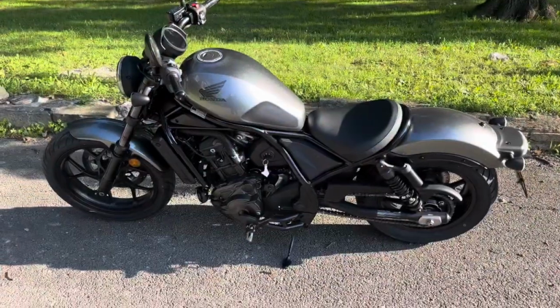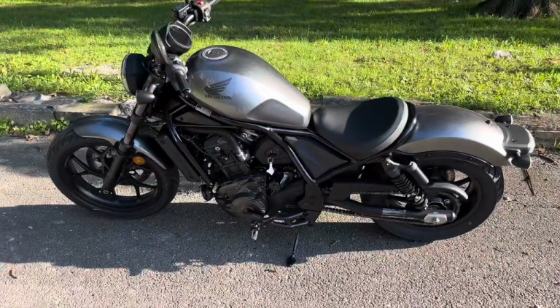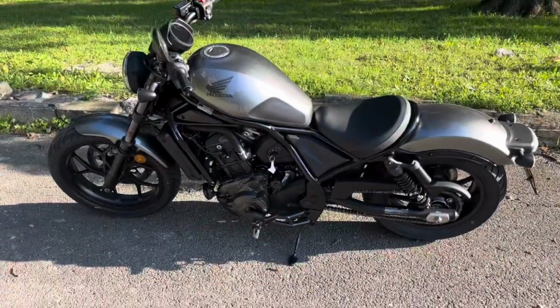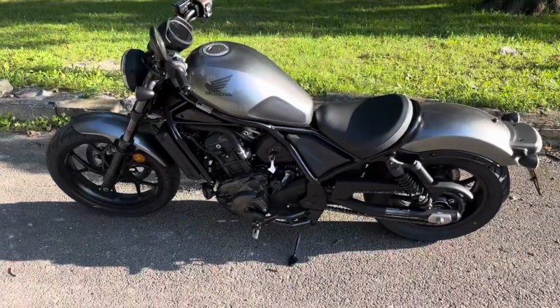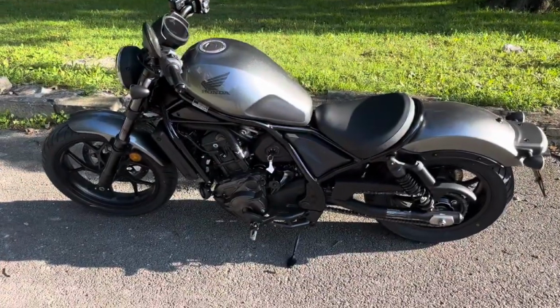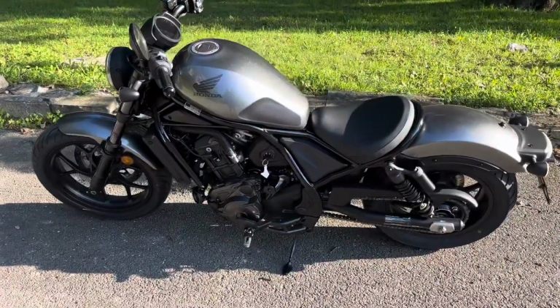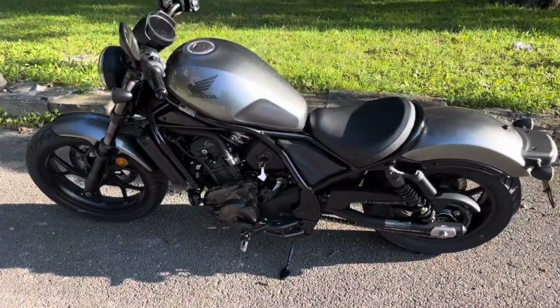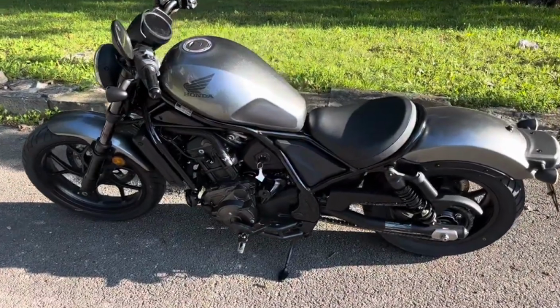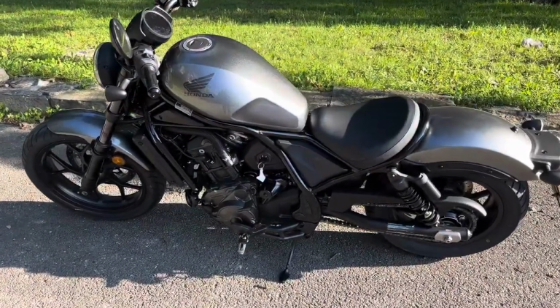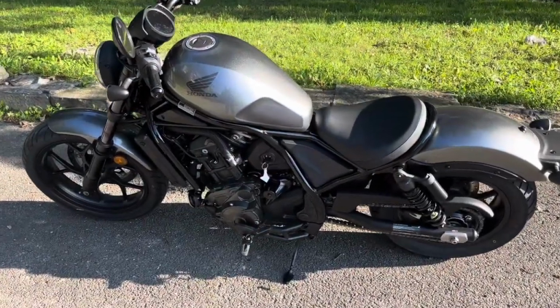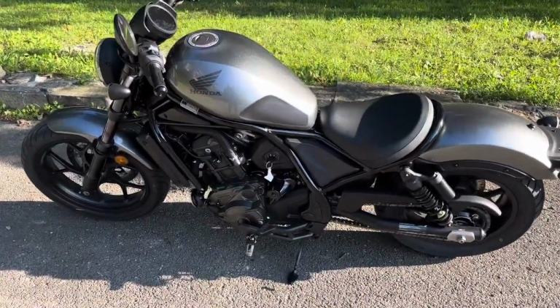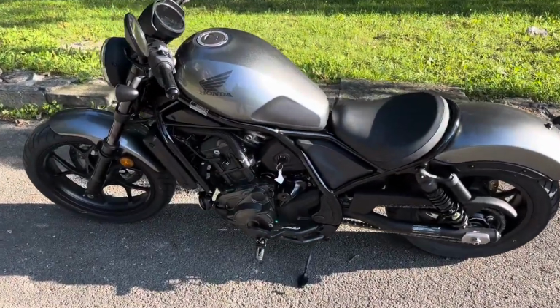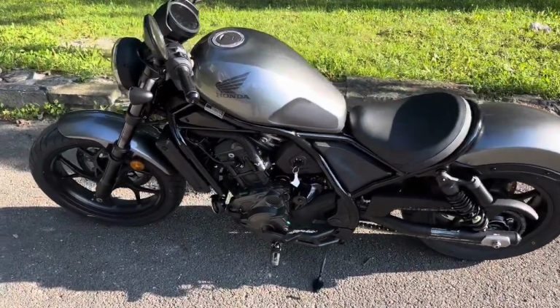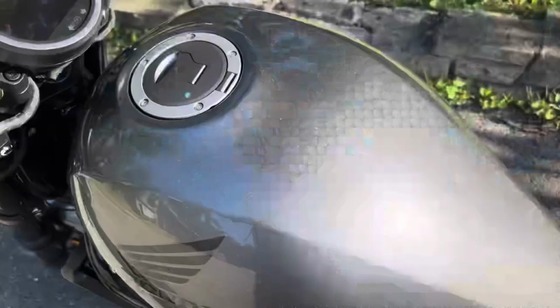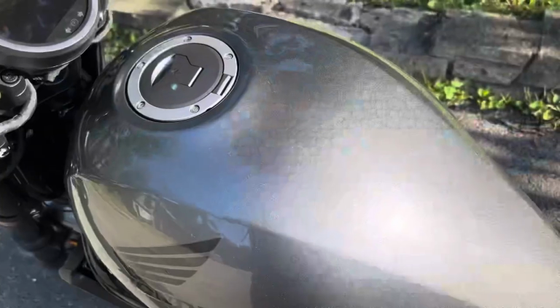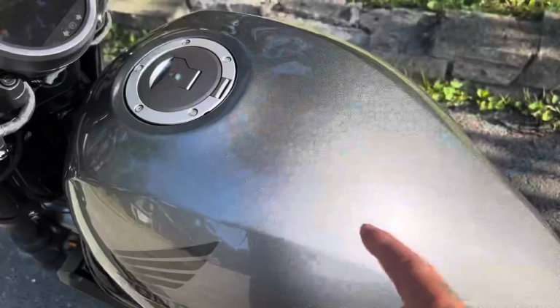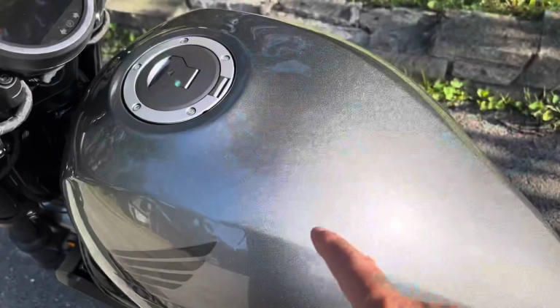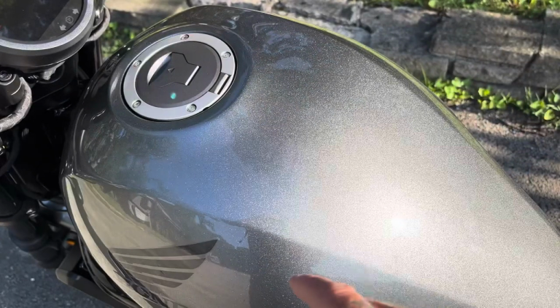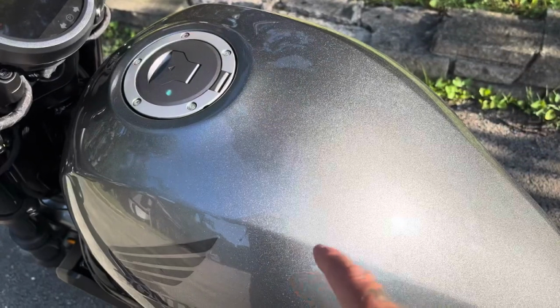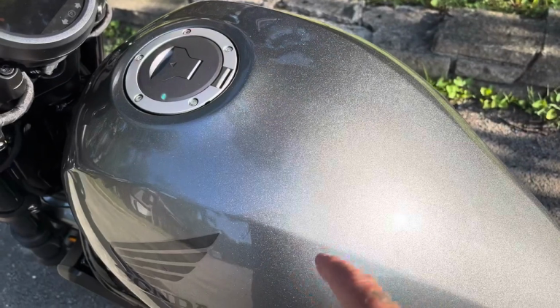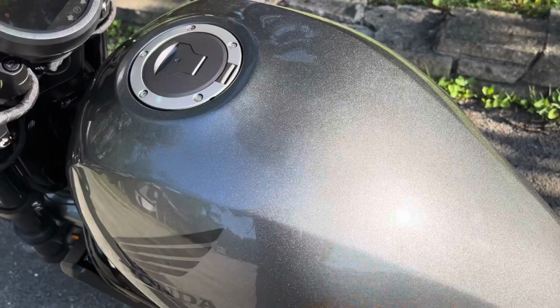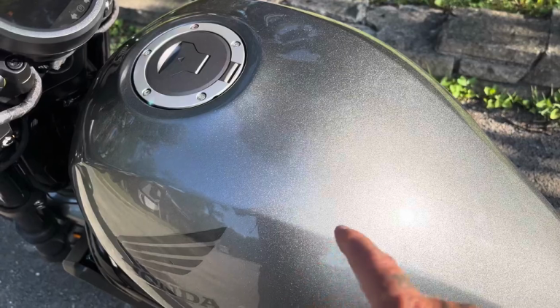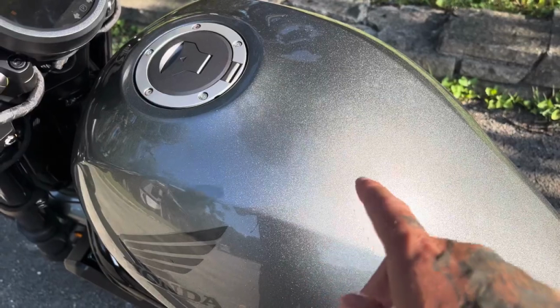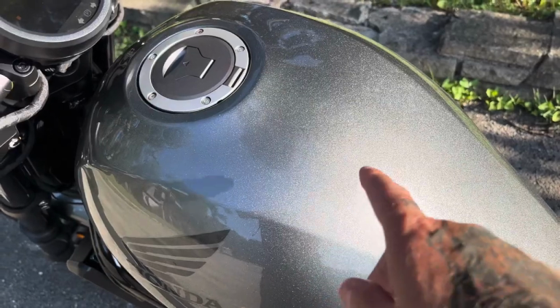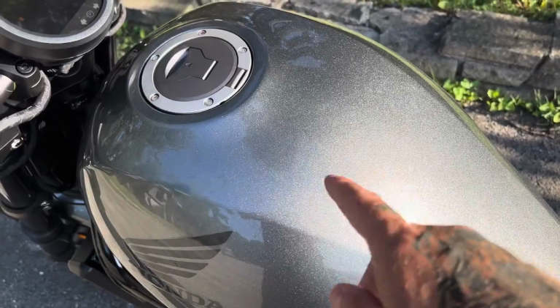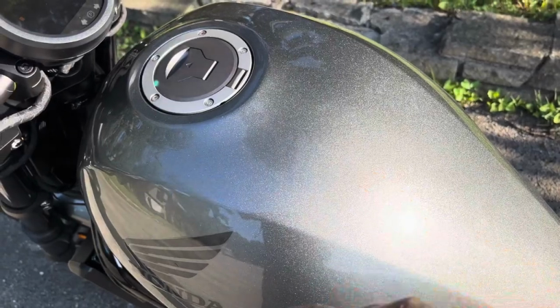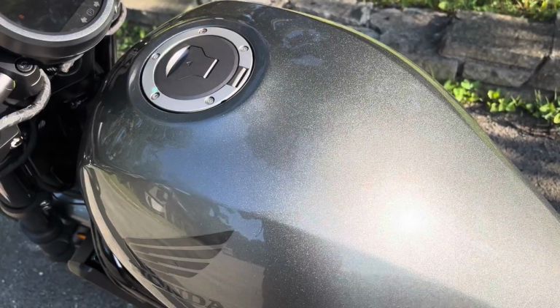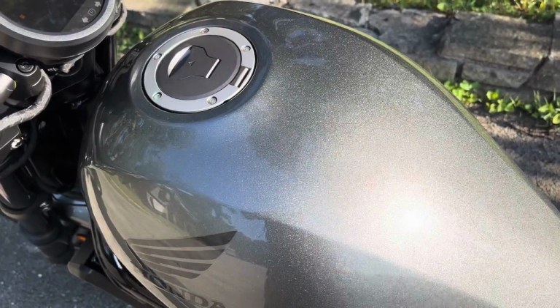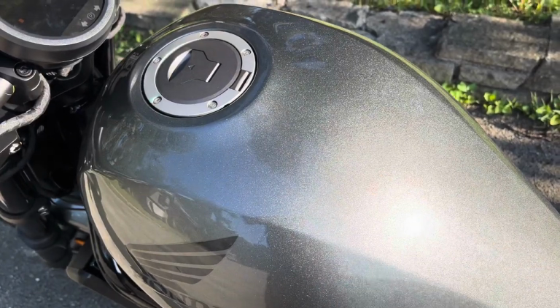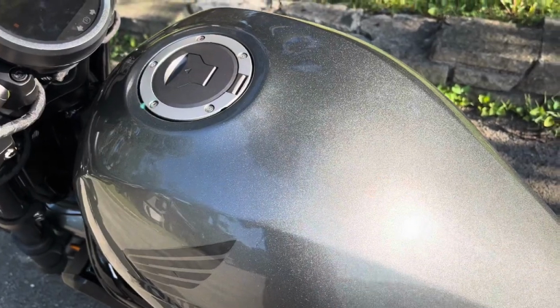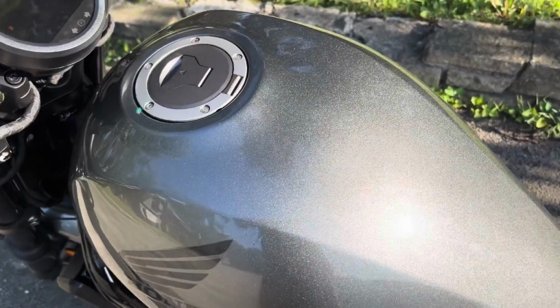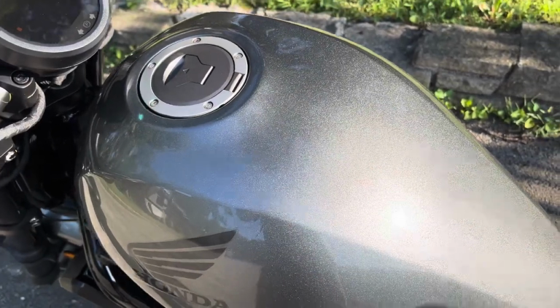I'll give you a nice shot of it here in the sunlight so you can see the metallics and the paint with the sunlight.